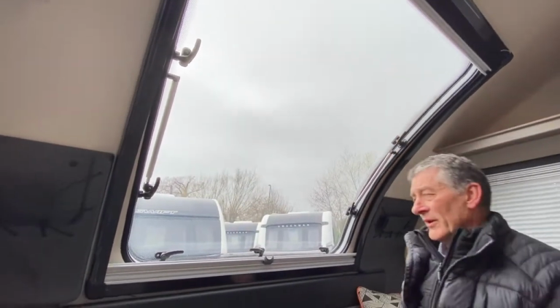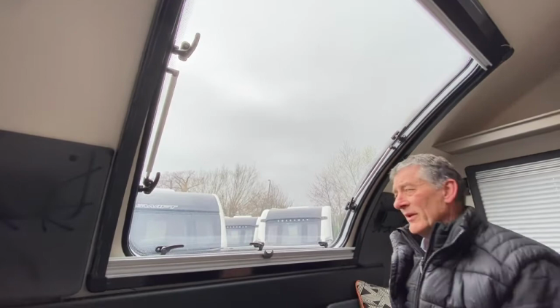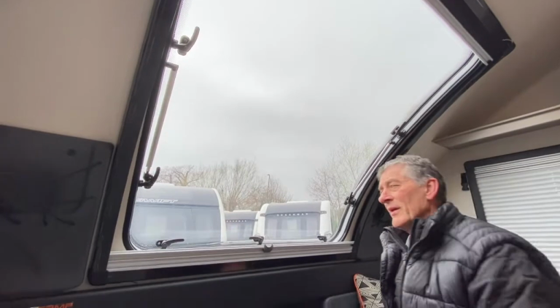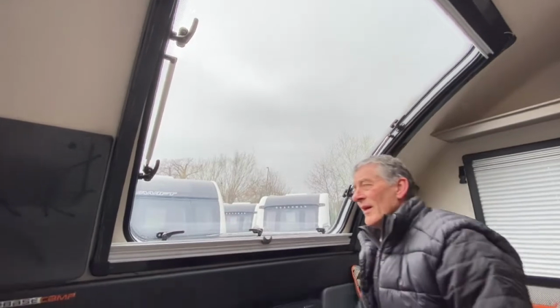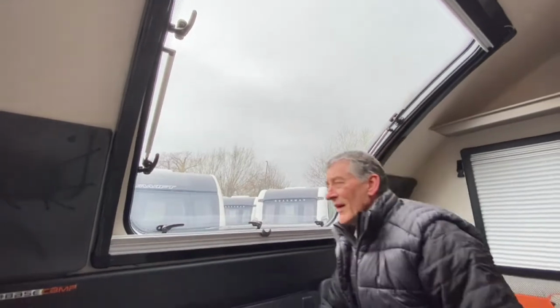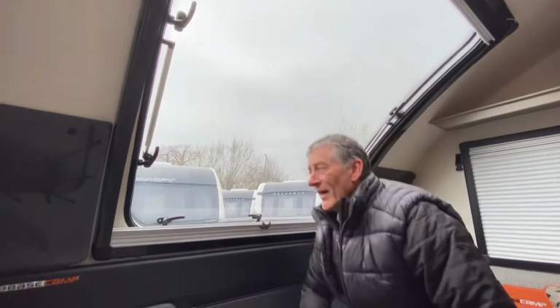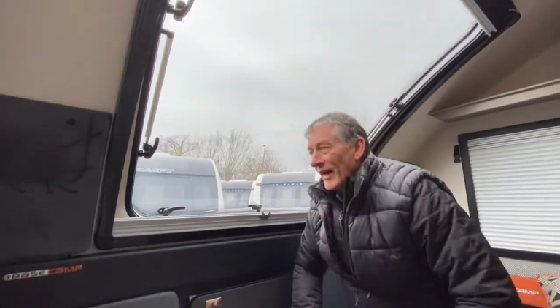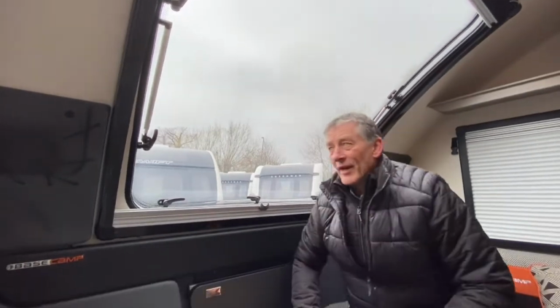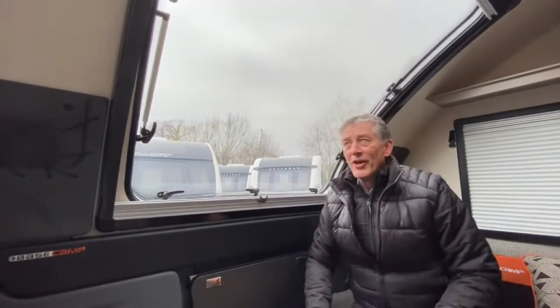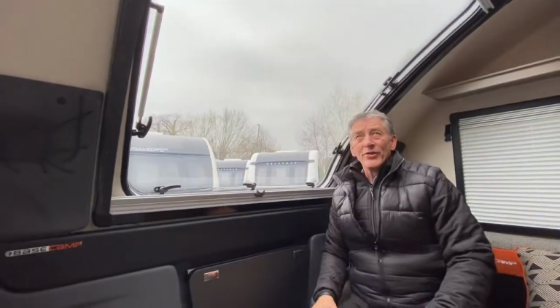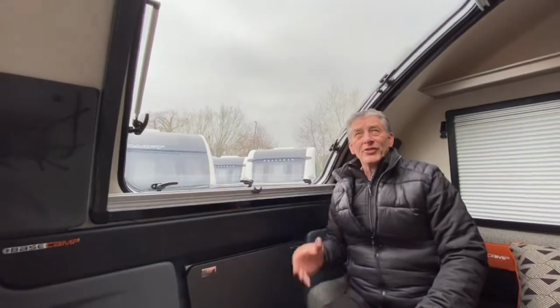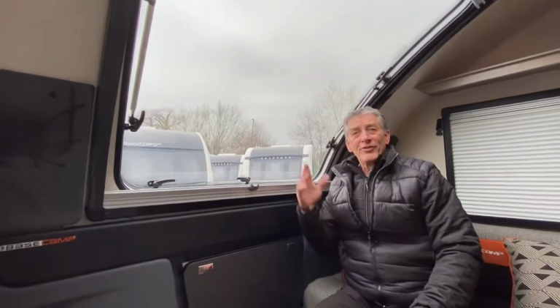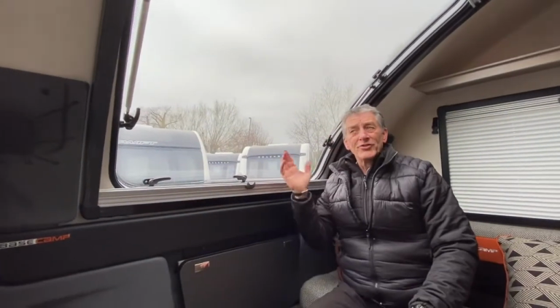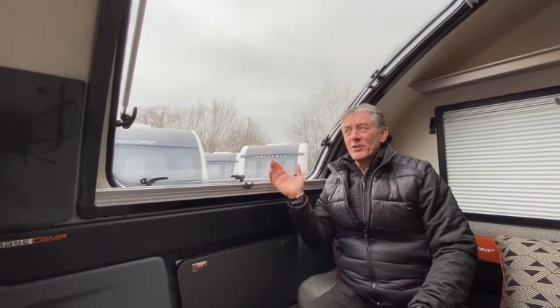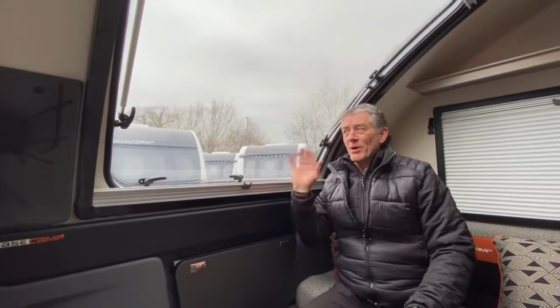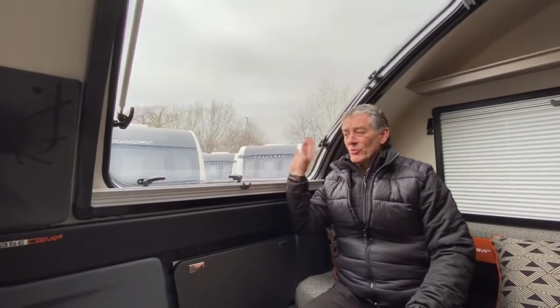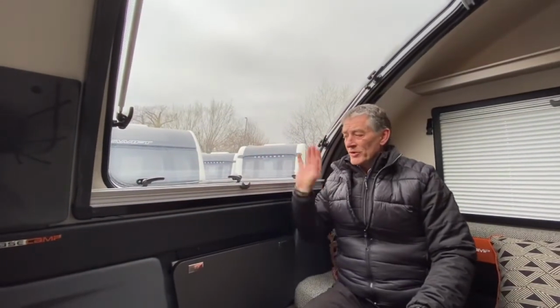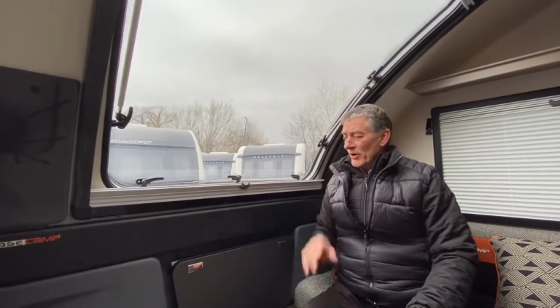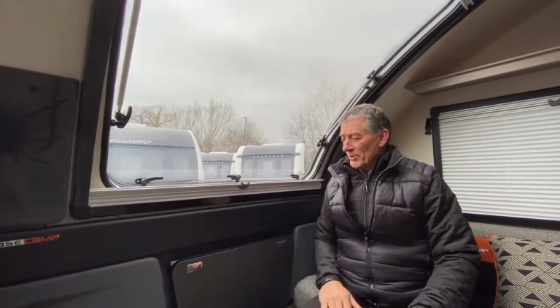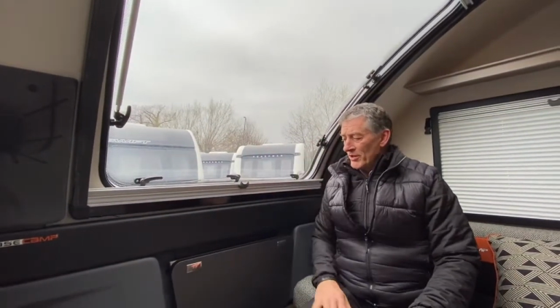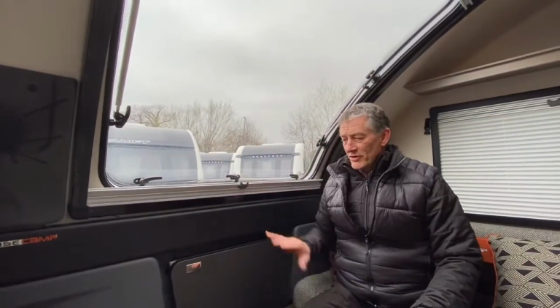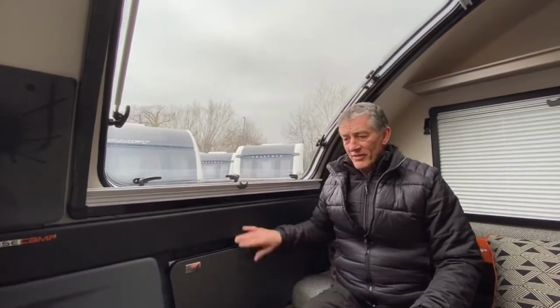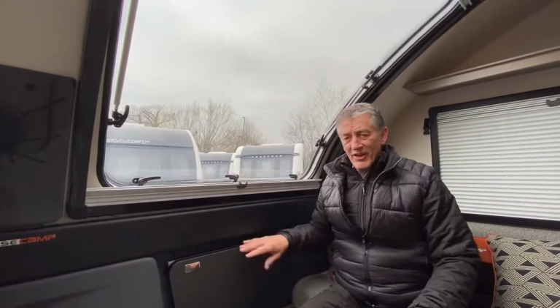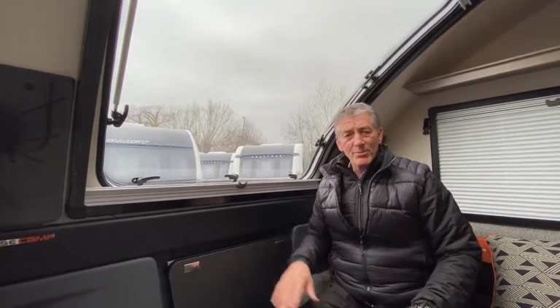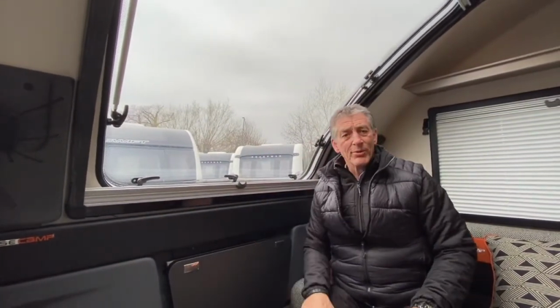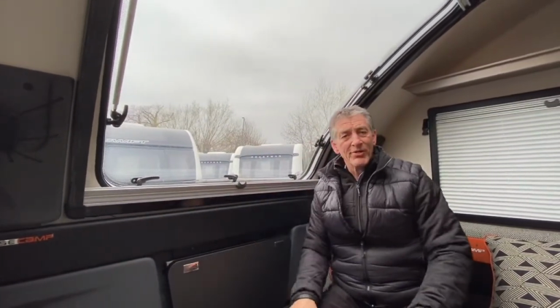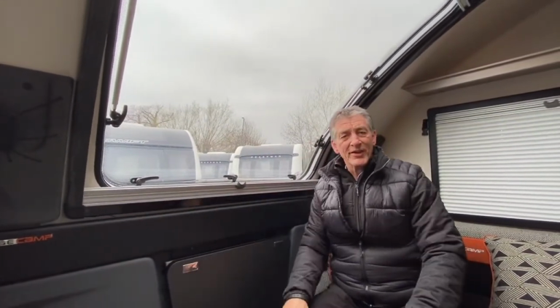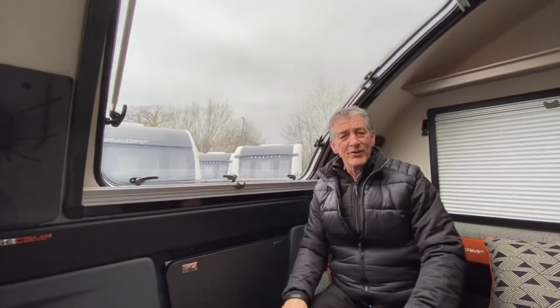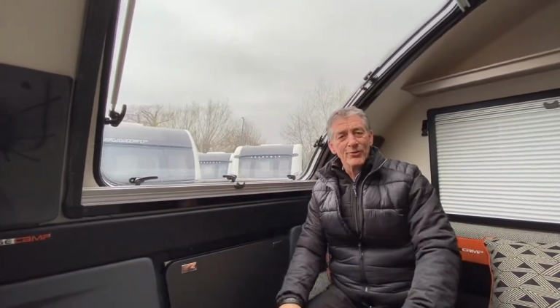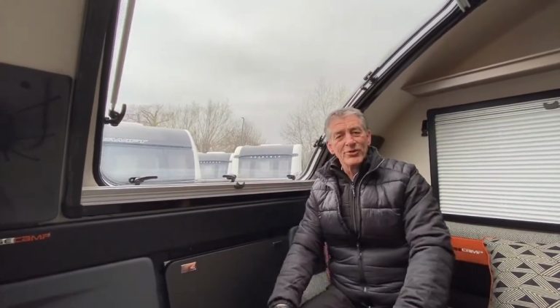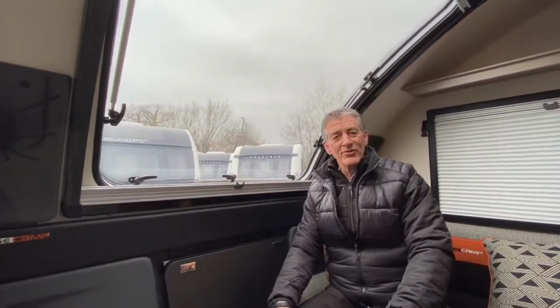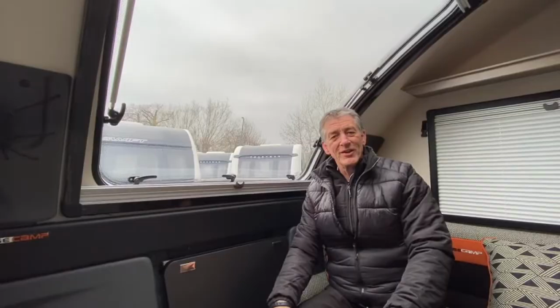So that covers the fly screen, the blinds, window operation, and the table. Thank you for watching this video.